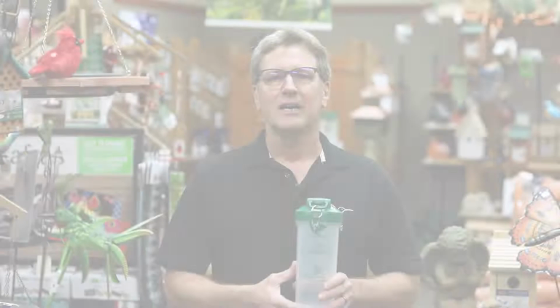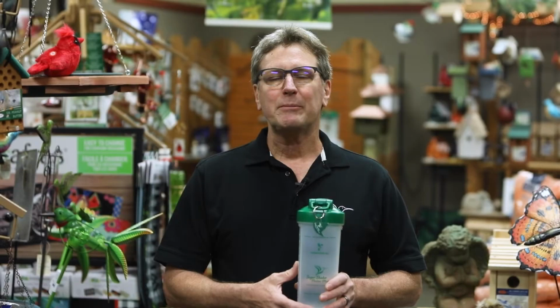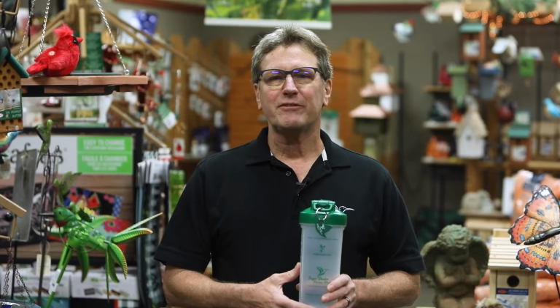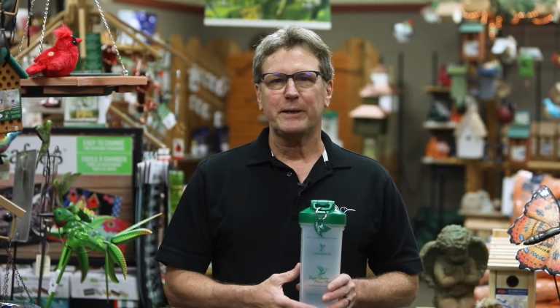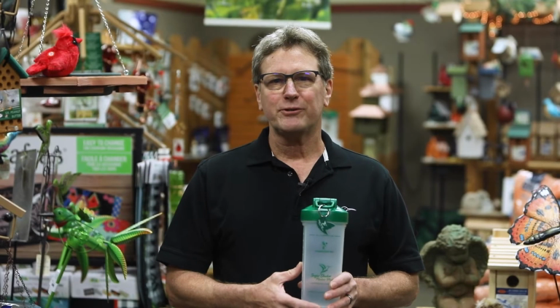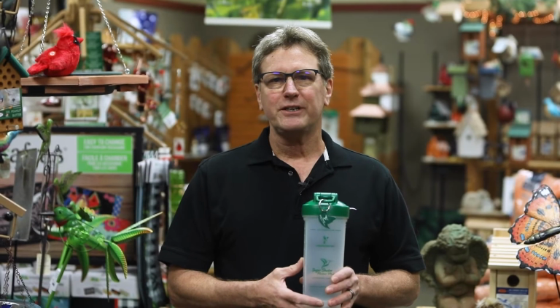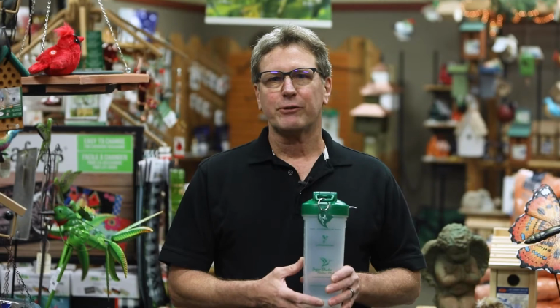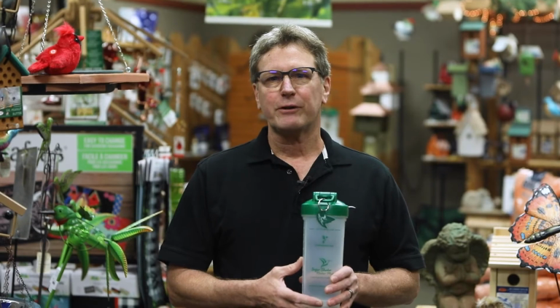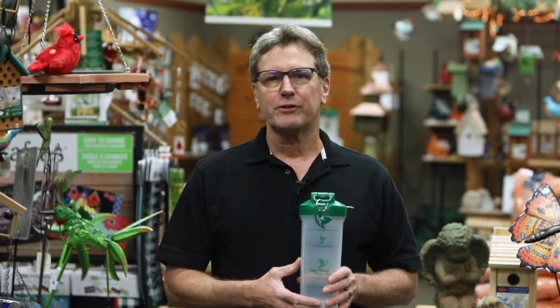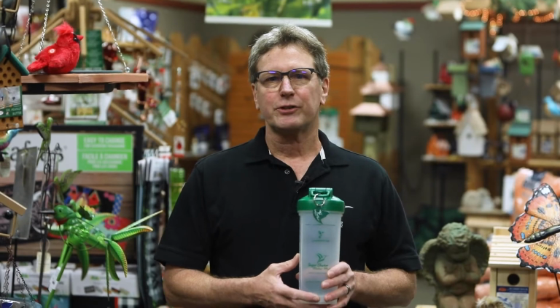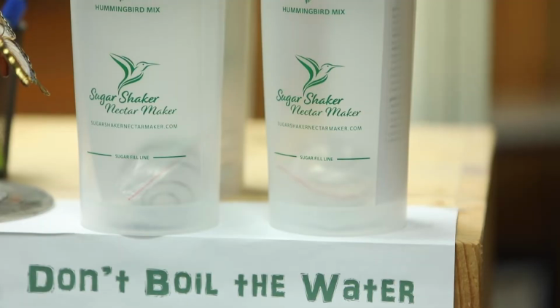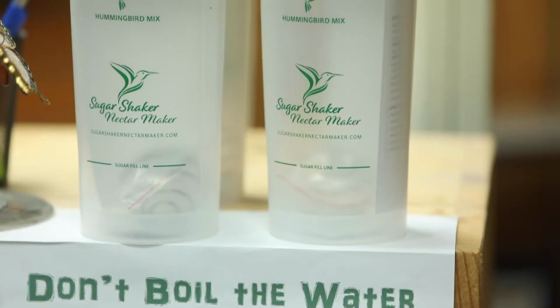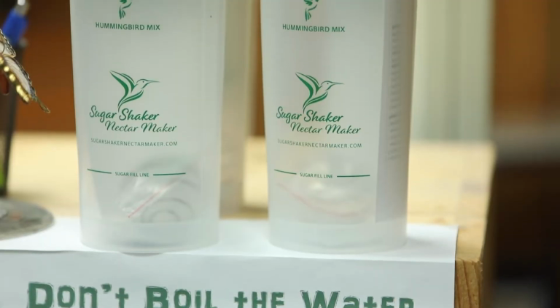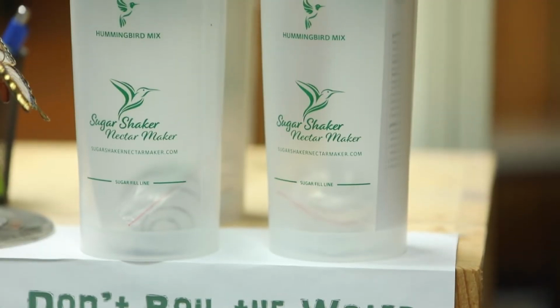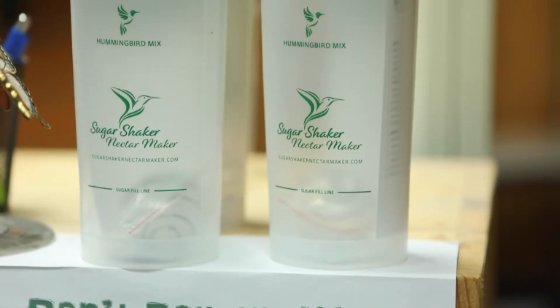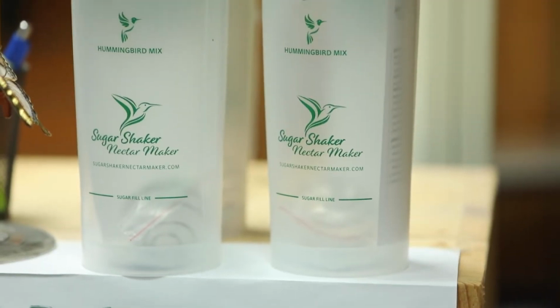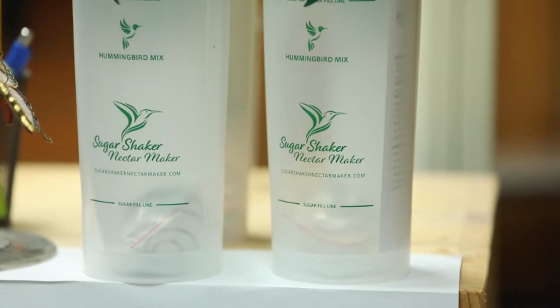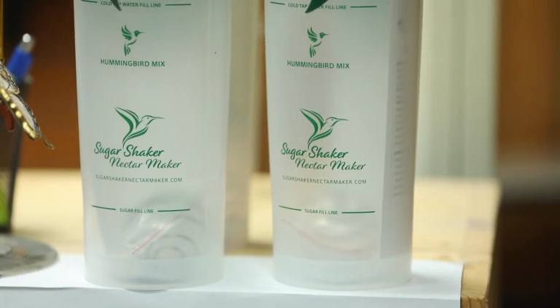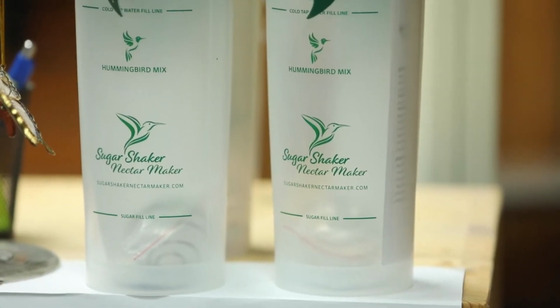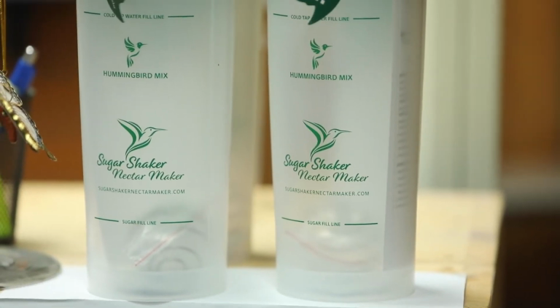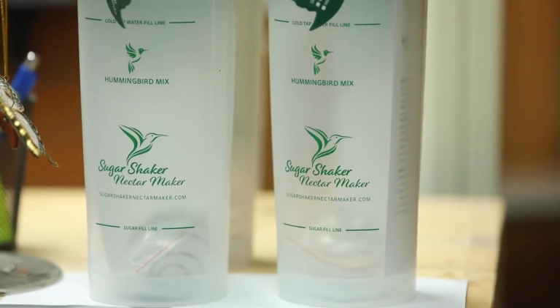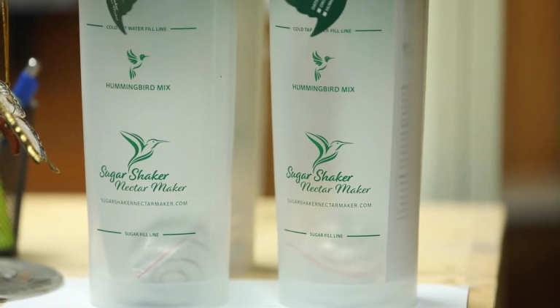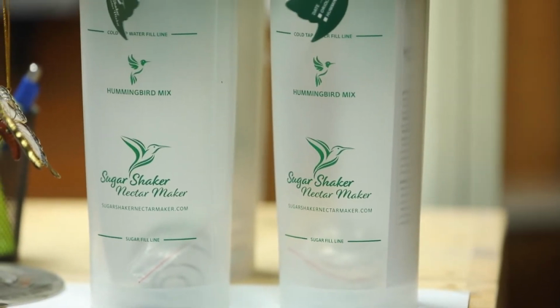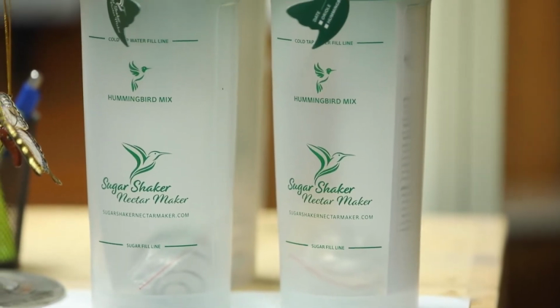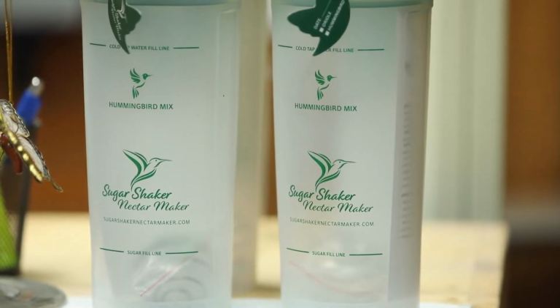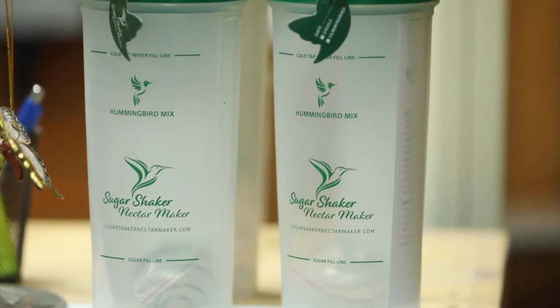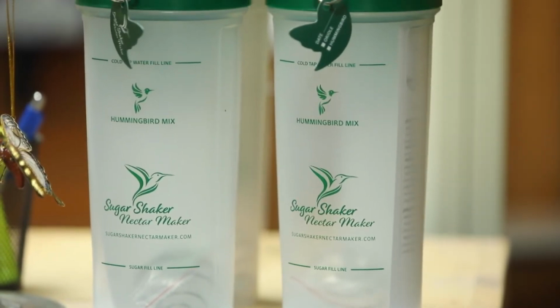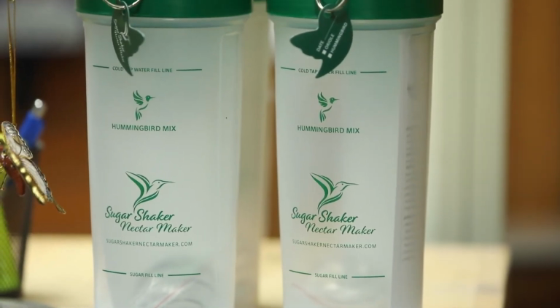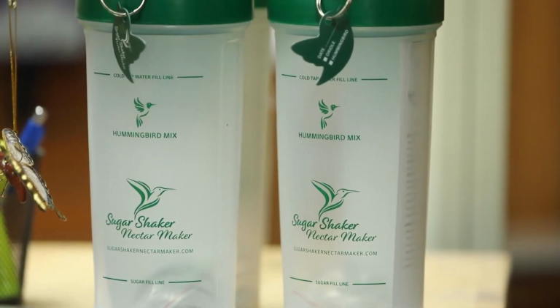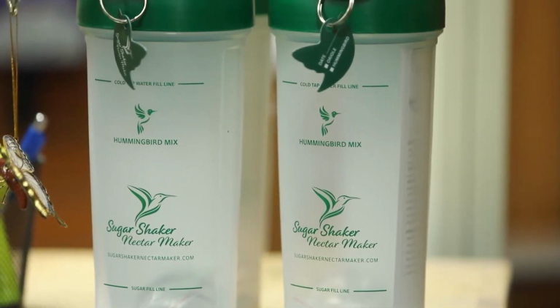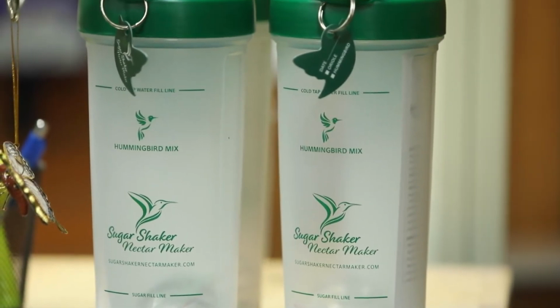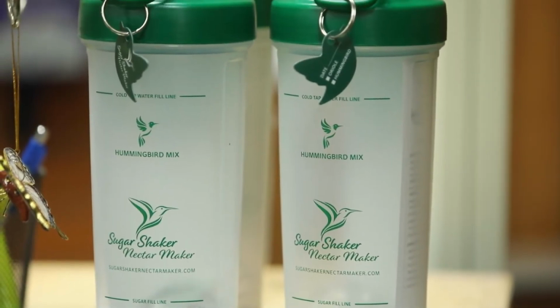I'm David Peterson, the creator of the Sugar Shaker Nectar Maker, the fastest, easiest, and cleanest way to make hummingbird nectar.